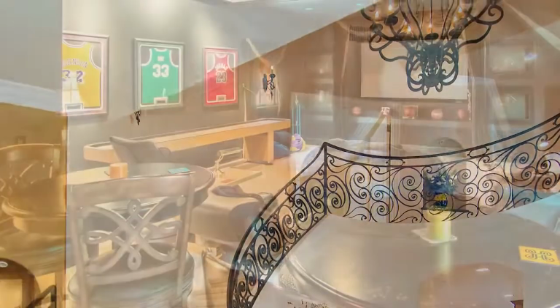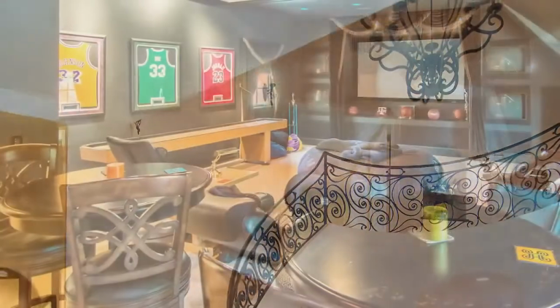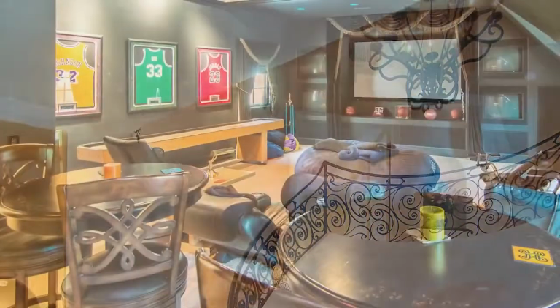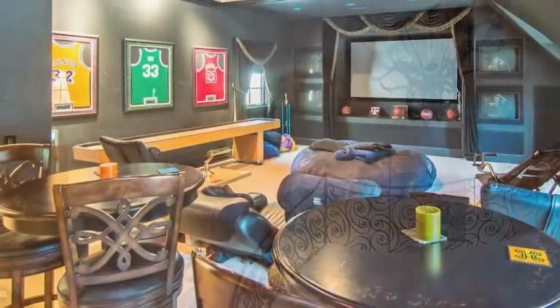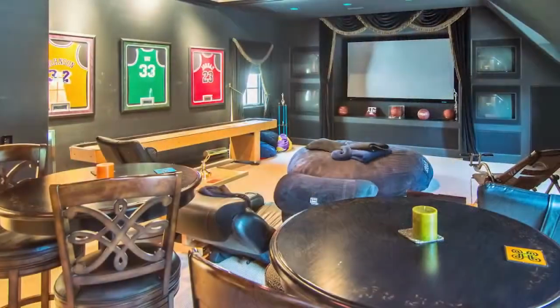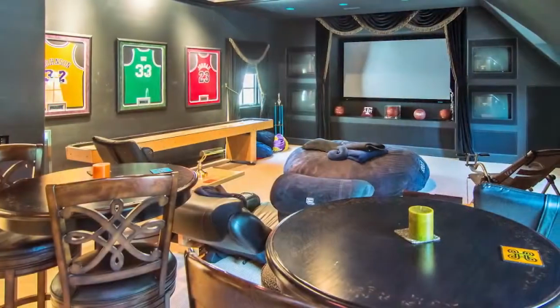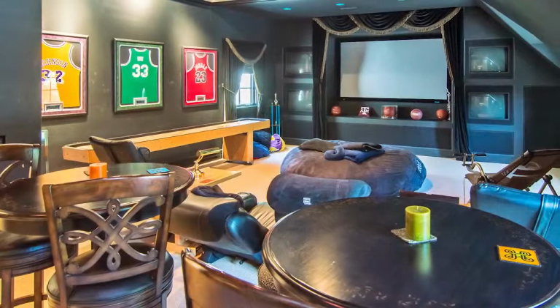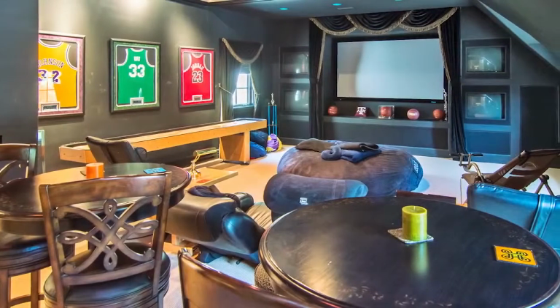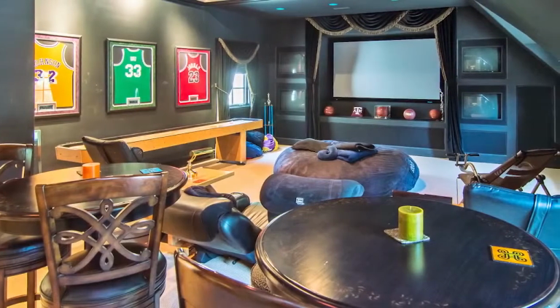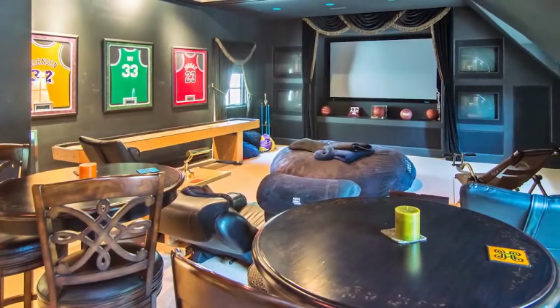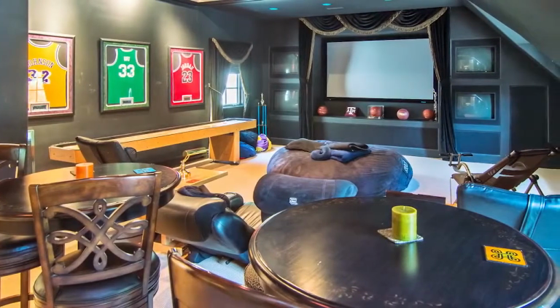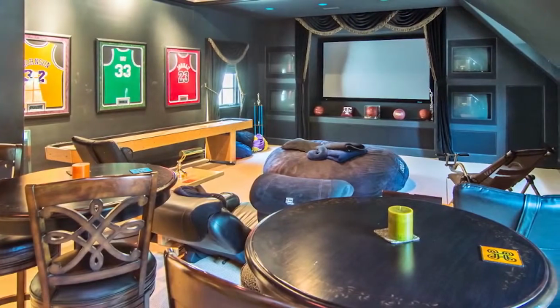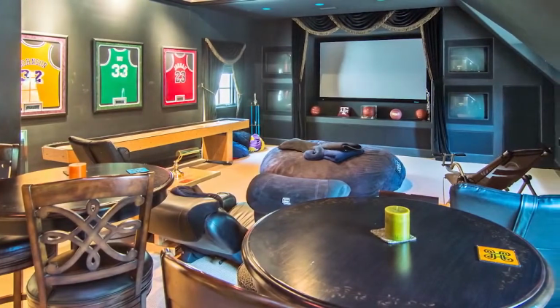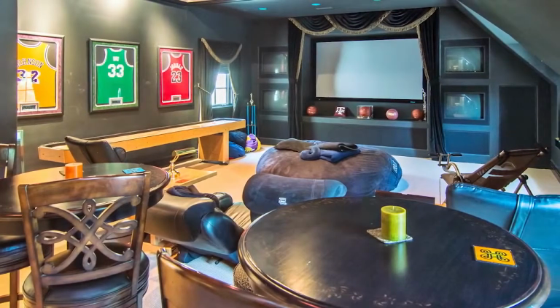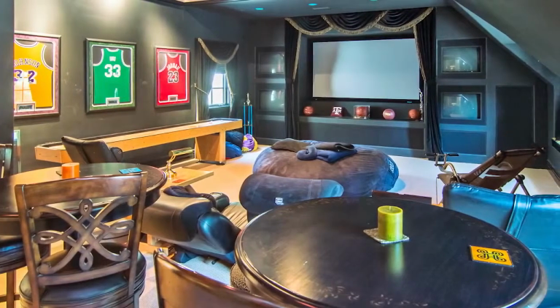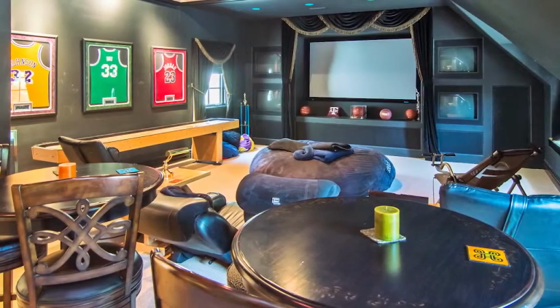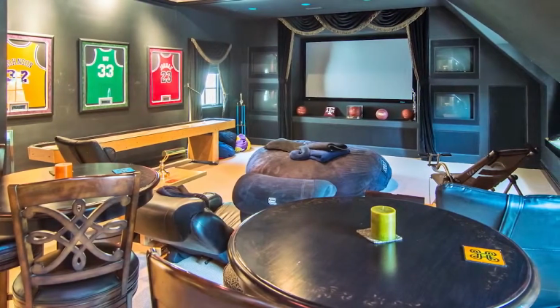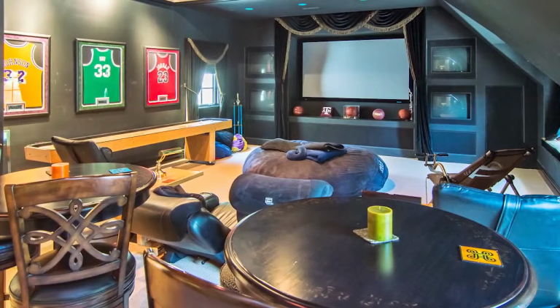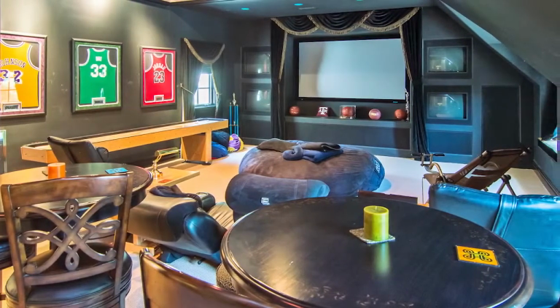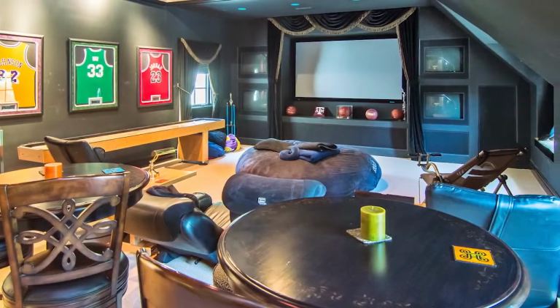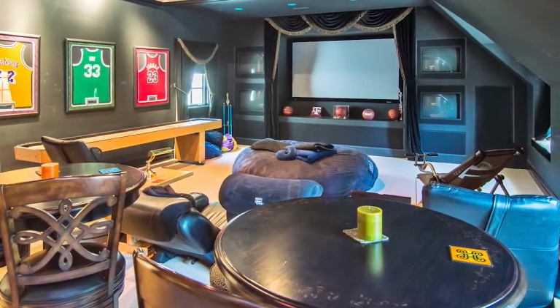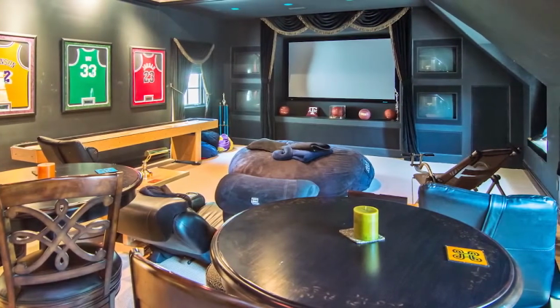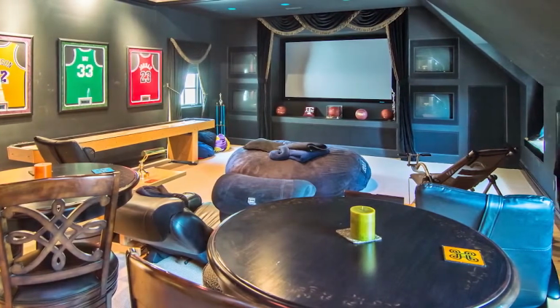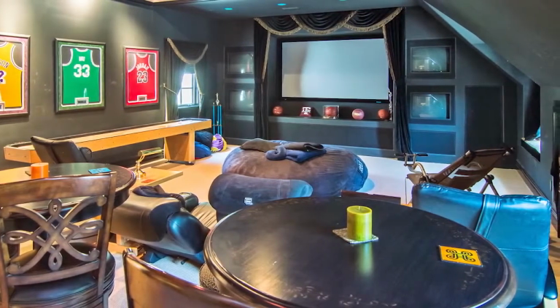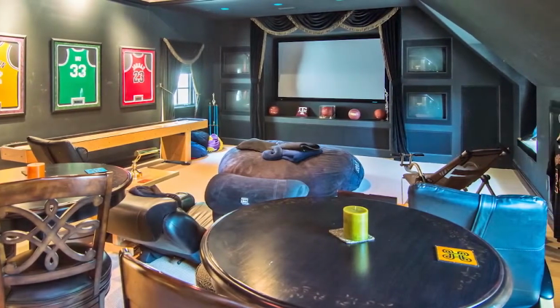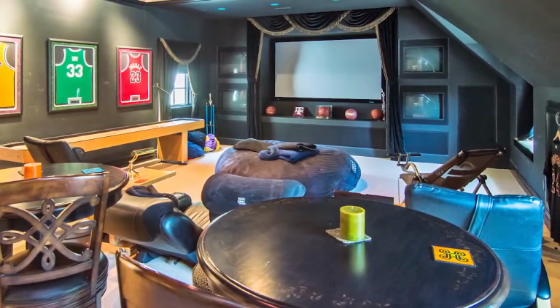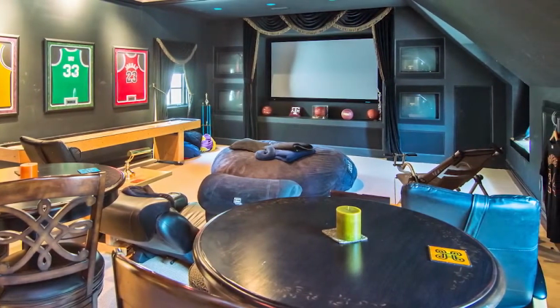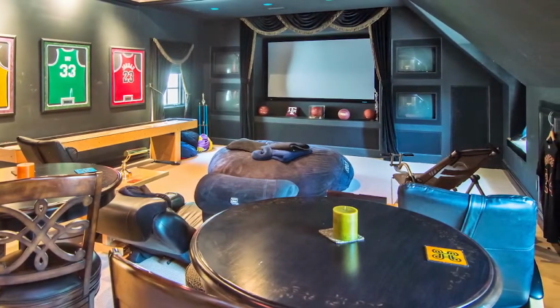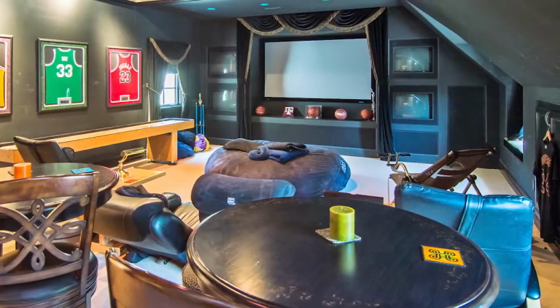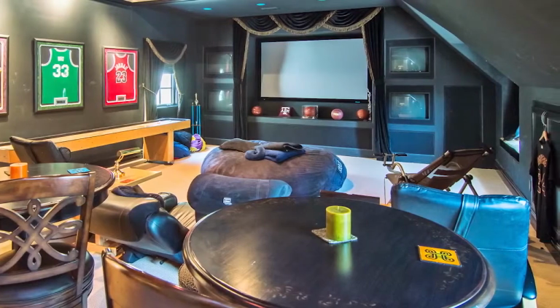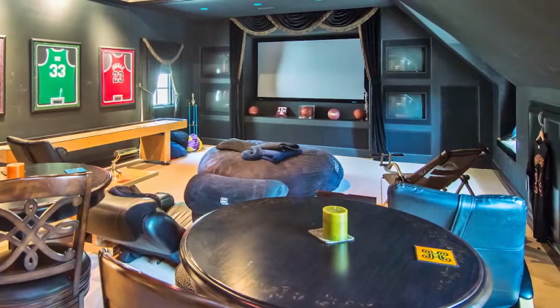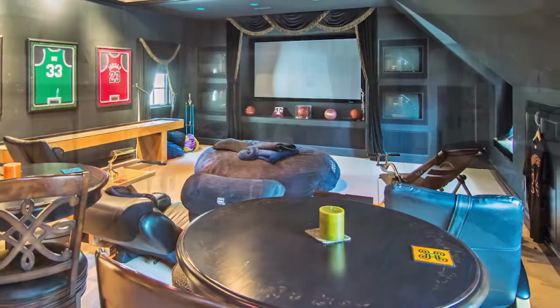The home theater boasts a large HD projection screen with four additional TVs in a room large enough for 20 people. Let the fun begin!